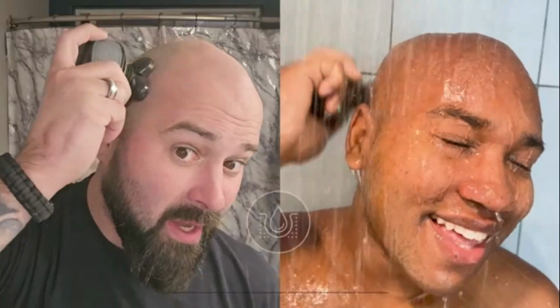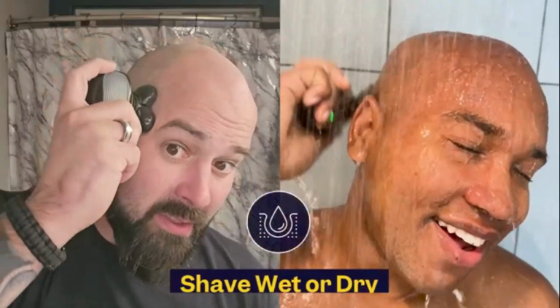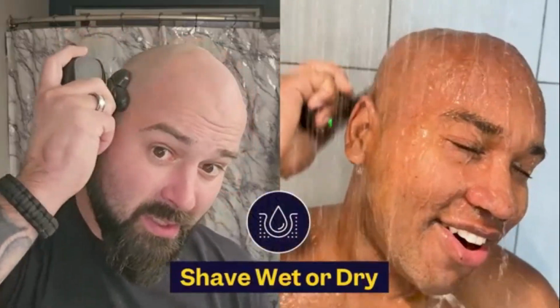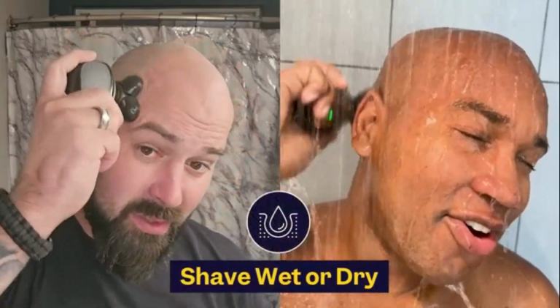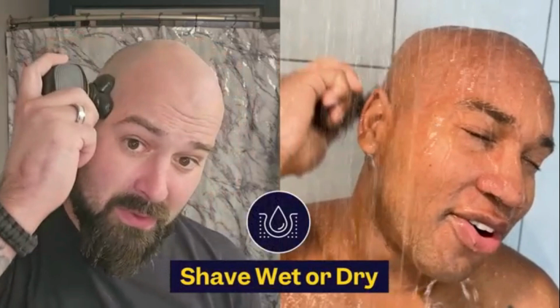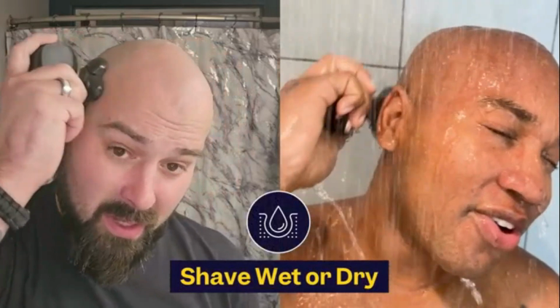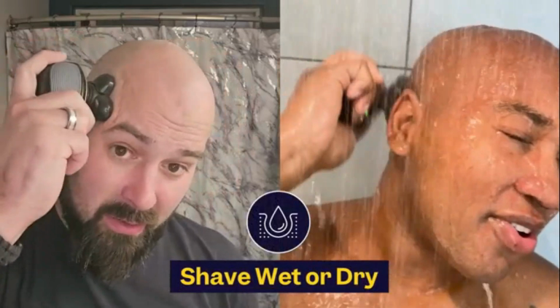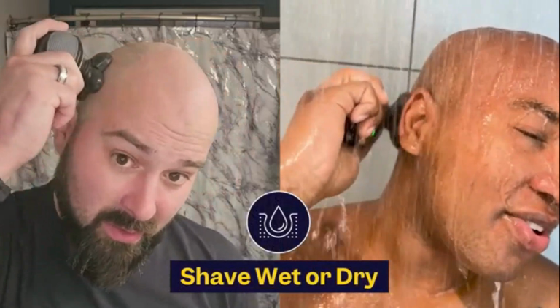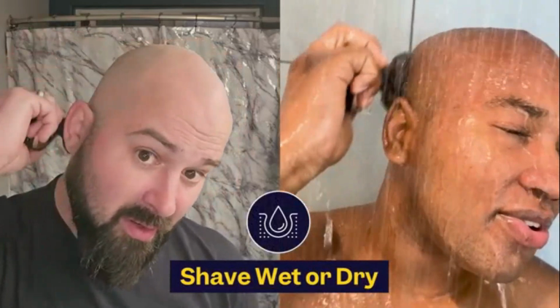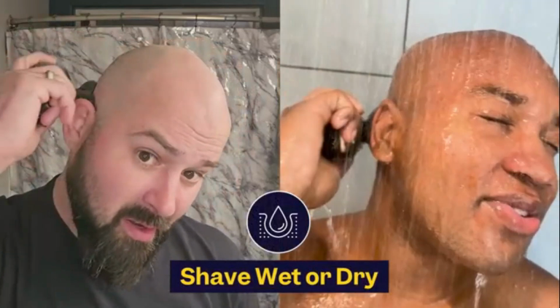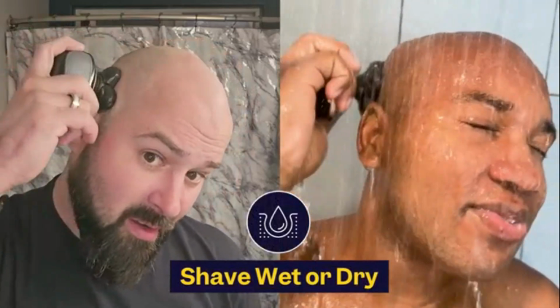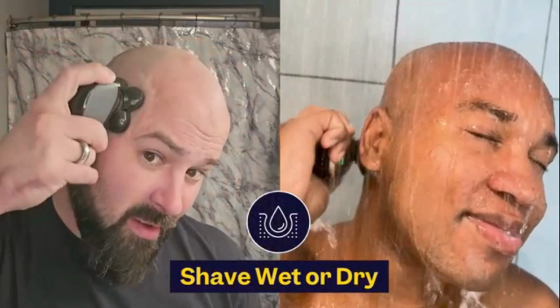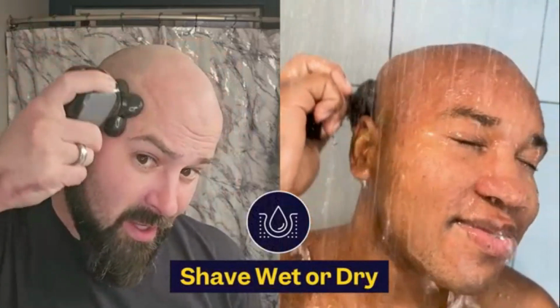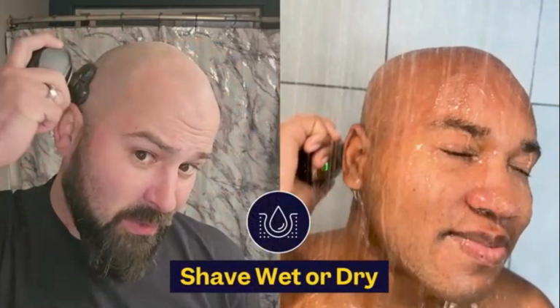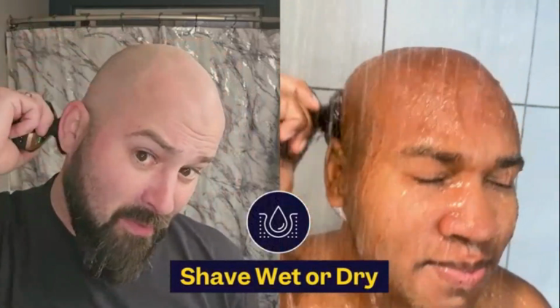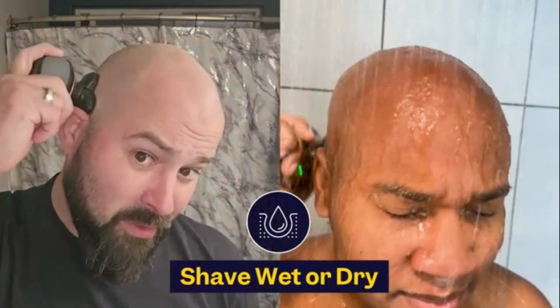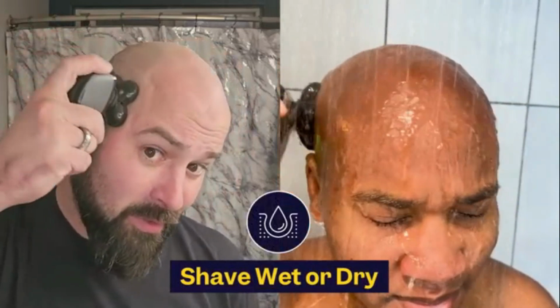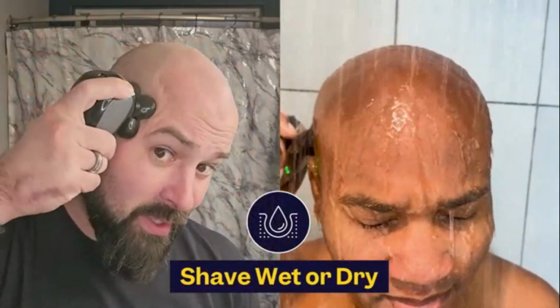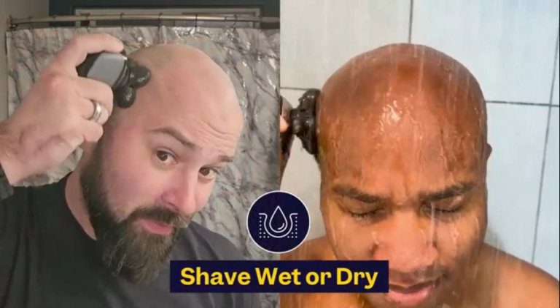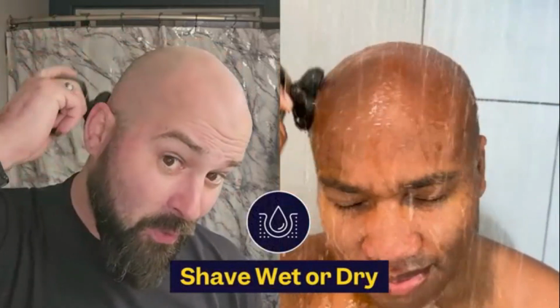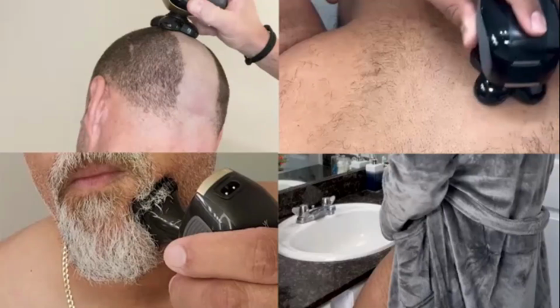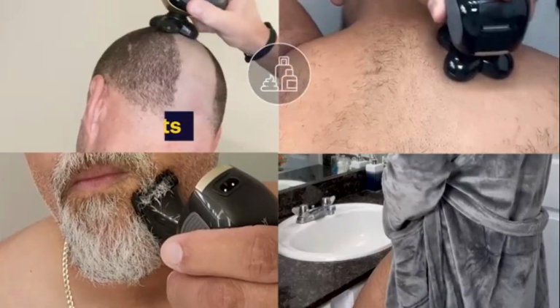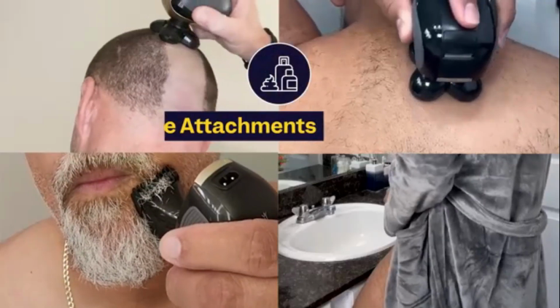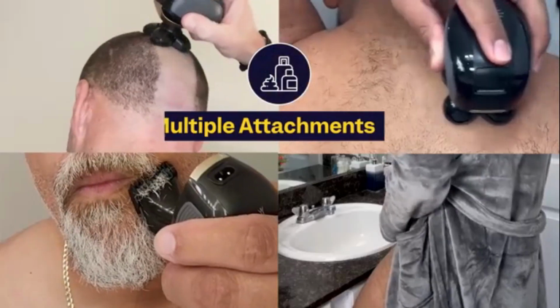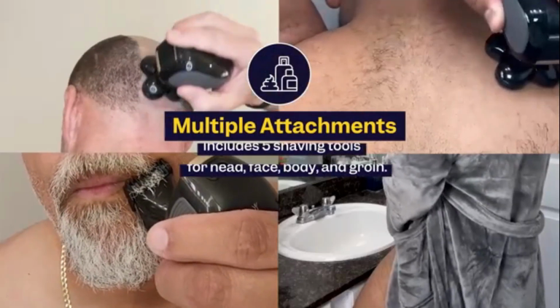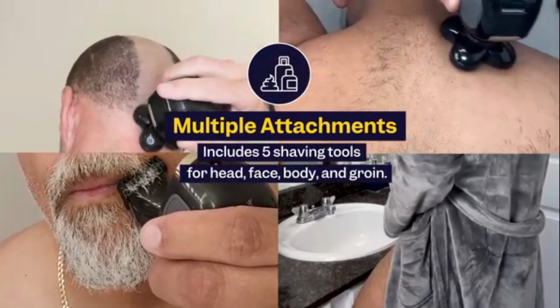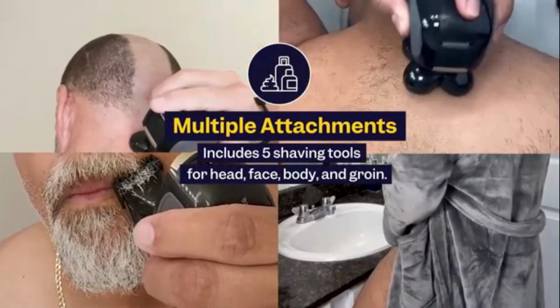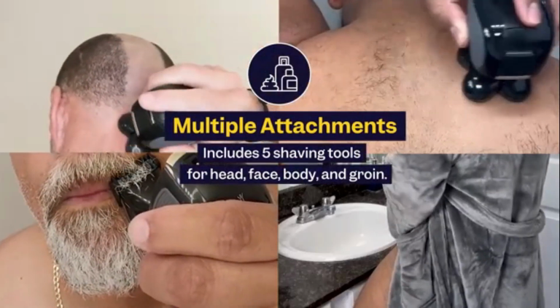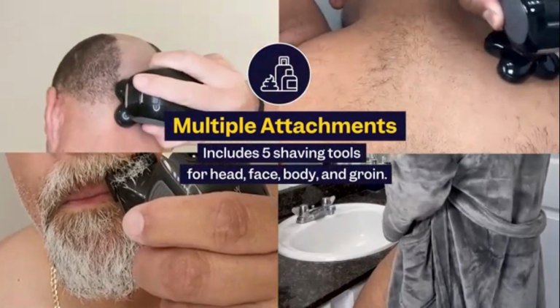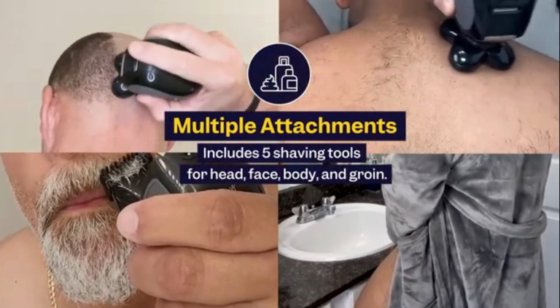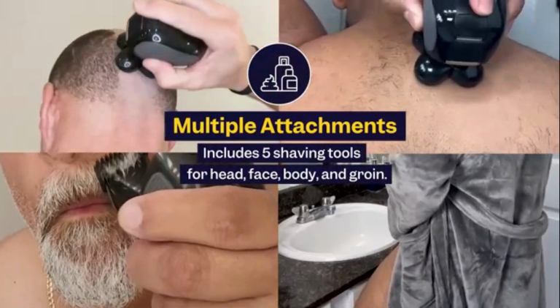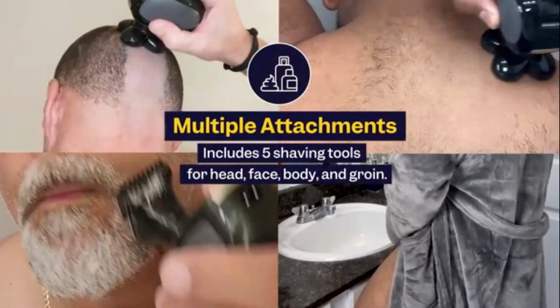The built-in pop-up trimmer is perfect for detailing sideburns and mustaches. Easy to handle, it's ideal for daily grooming.